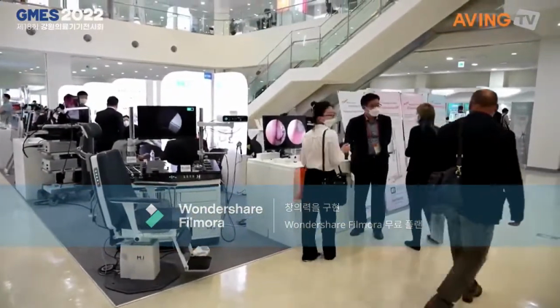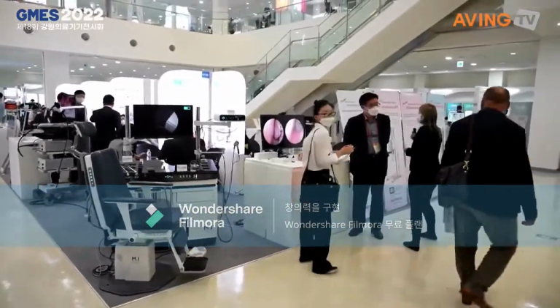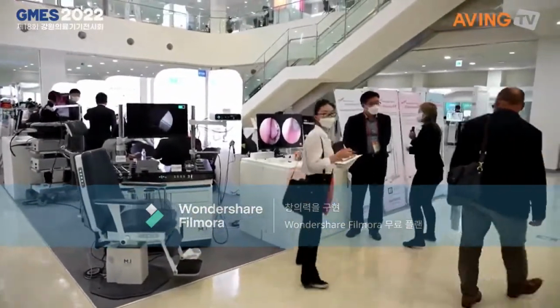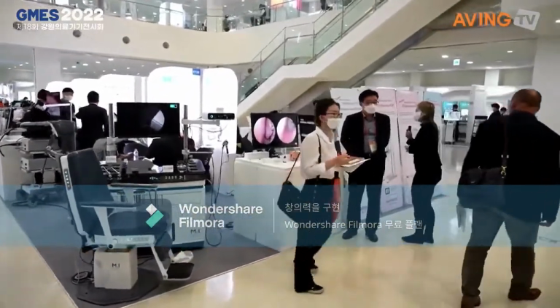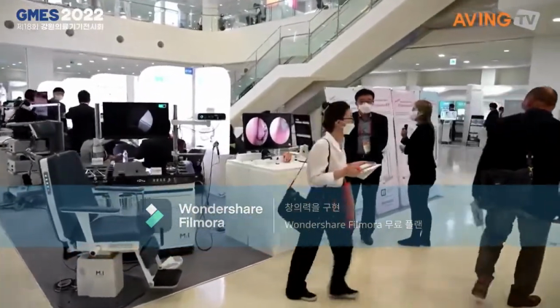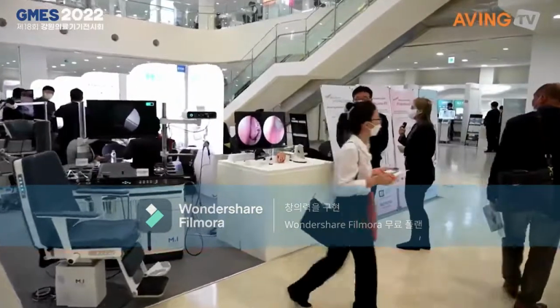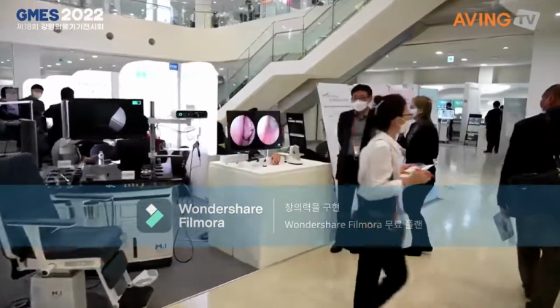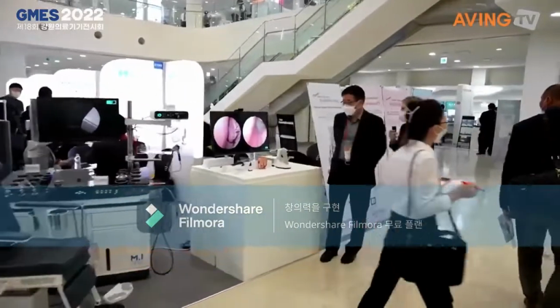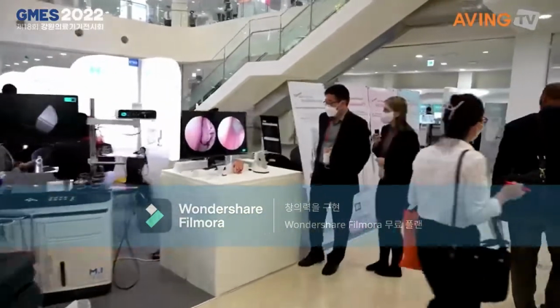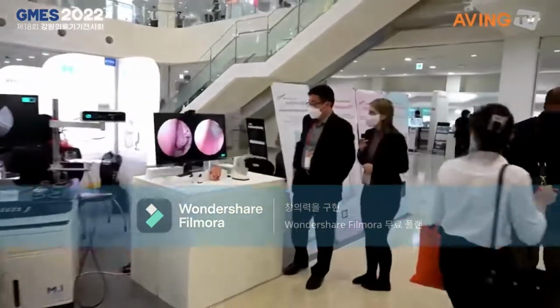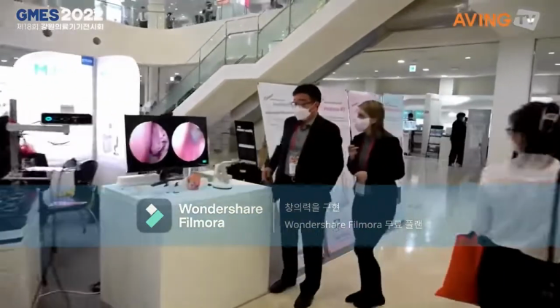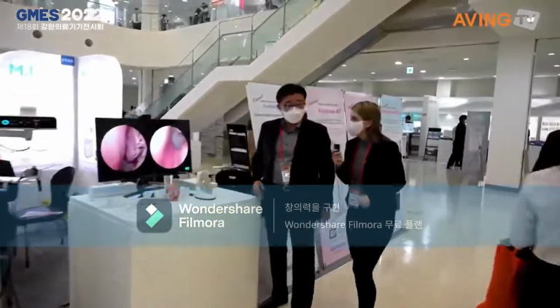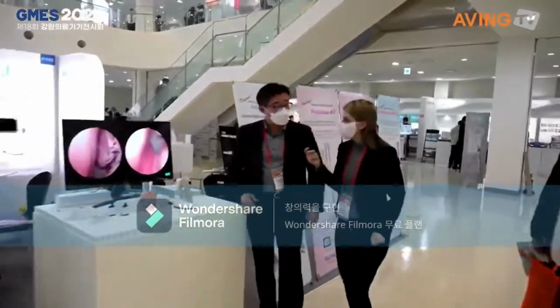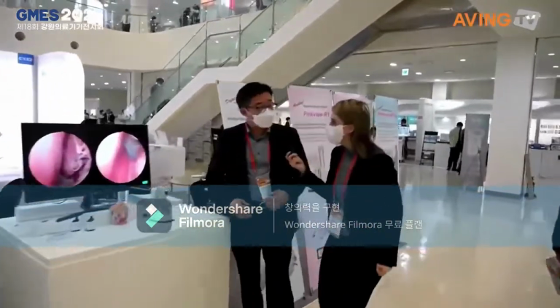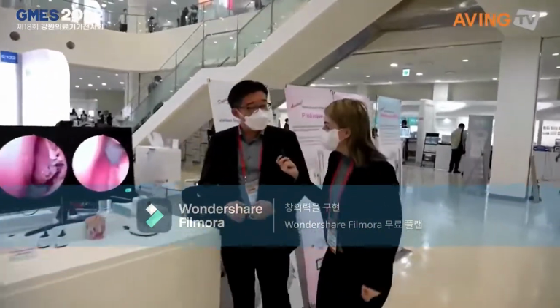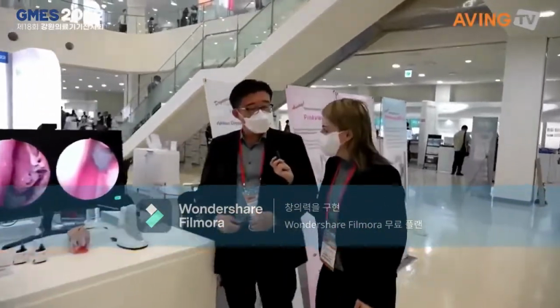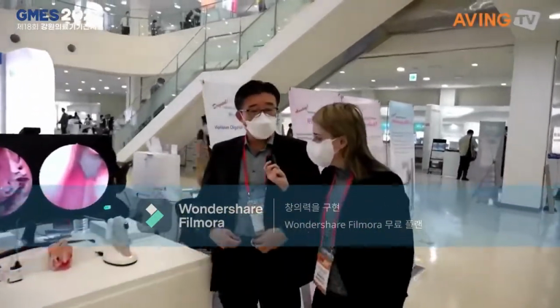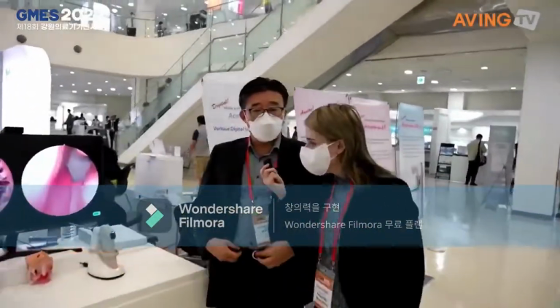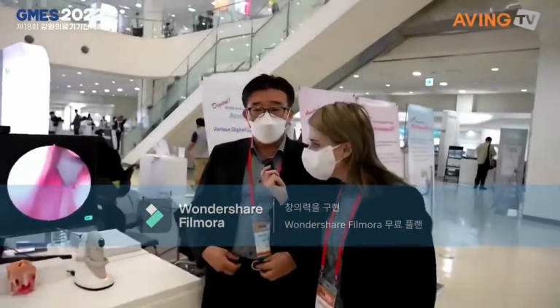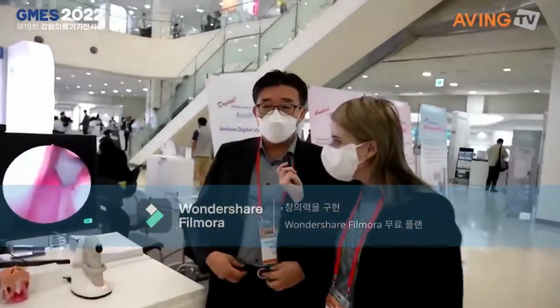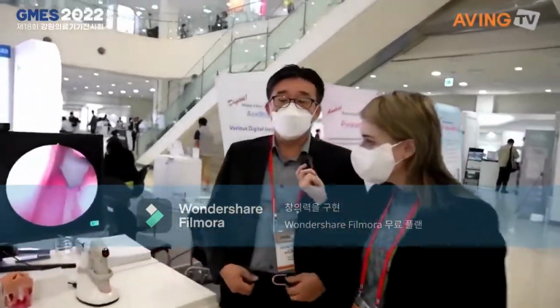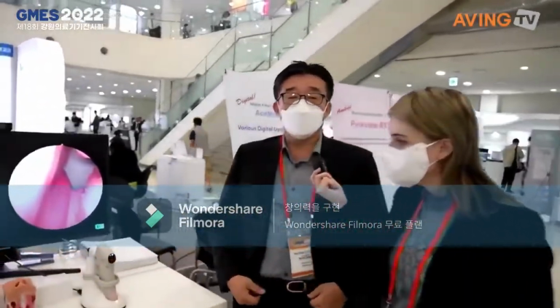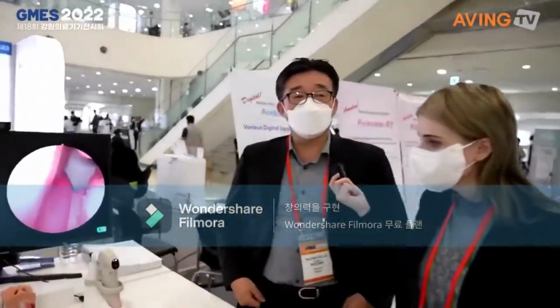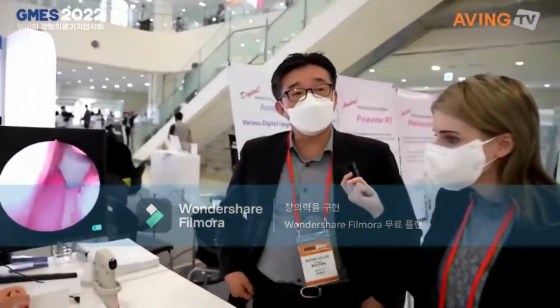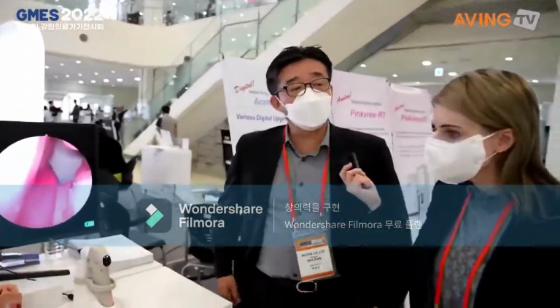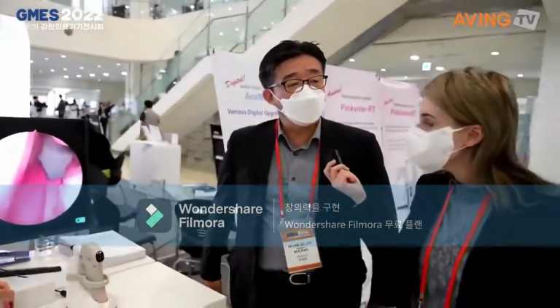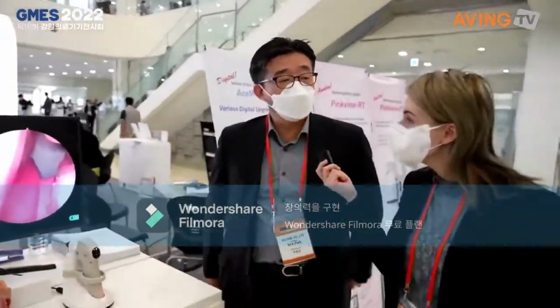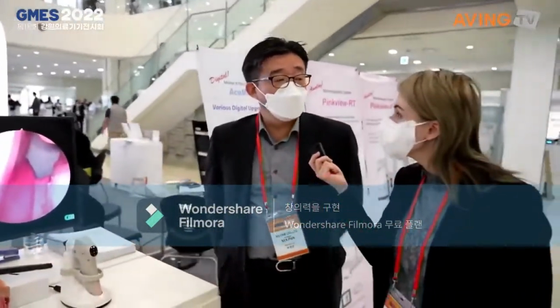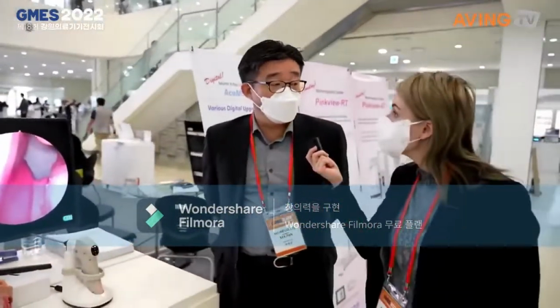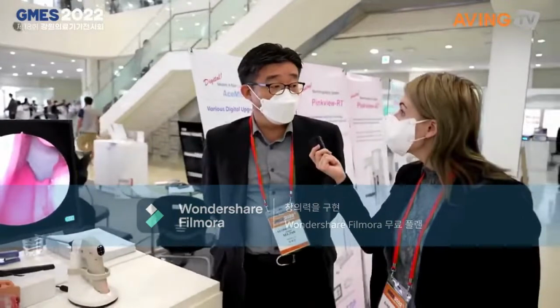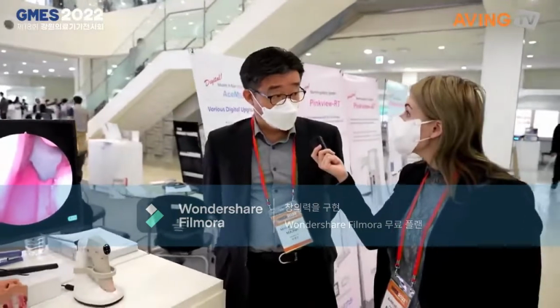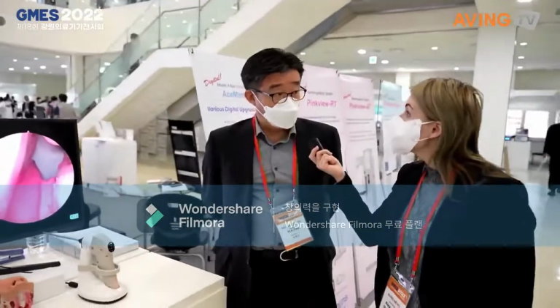Can you tell me about your company? Our company name is MI1. We are specialized for ENT products.